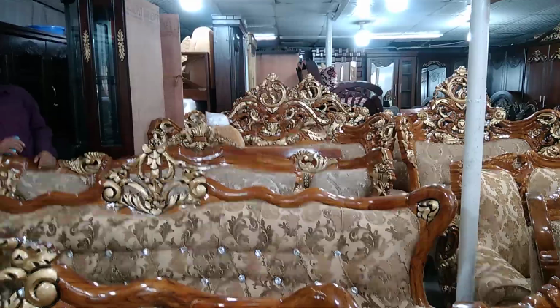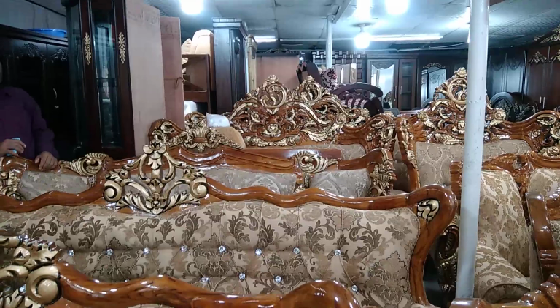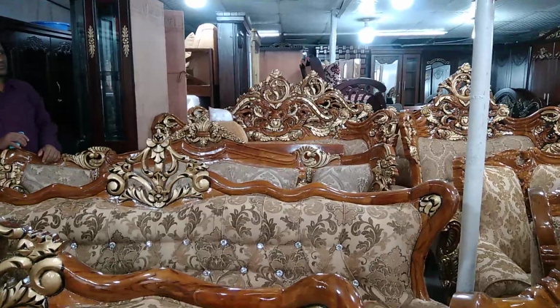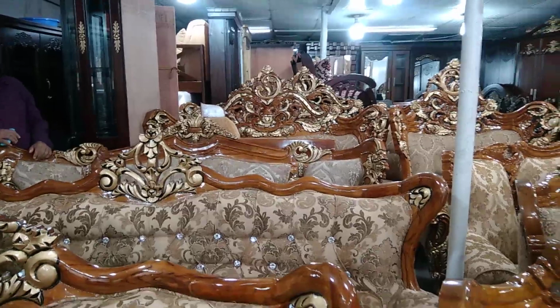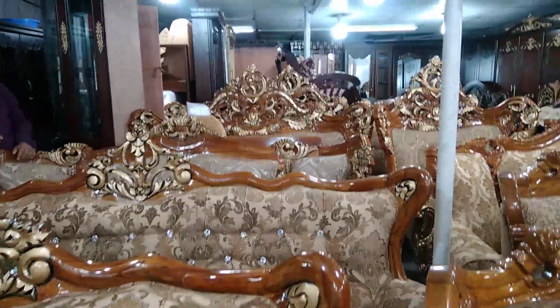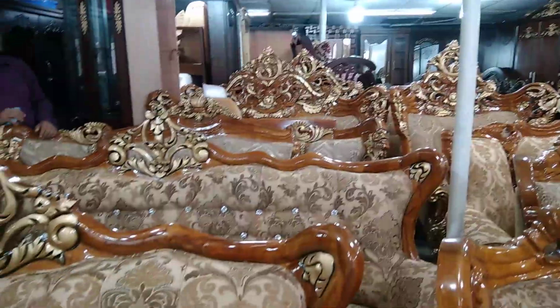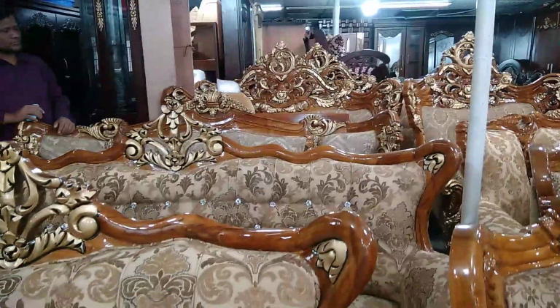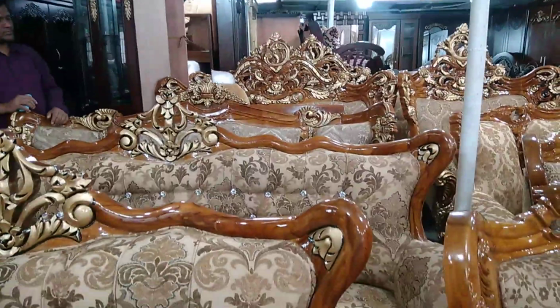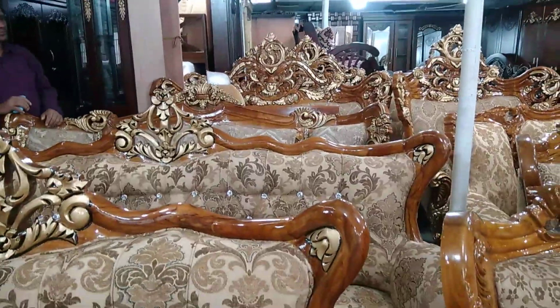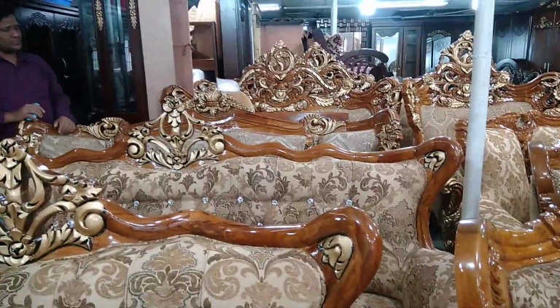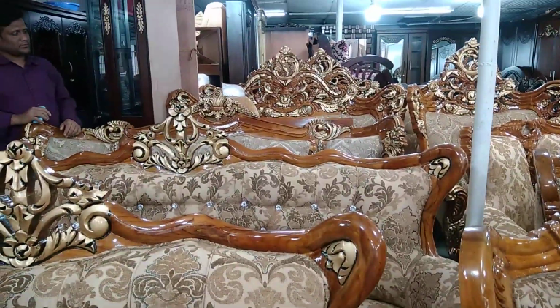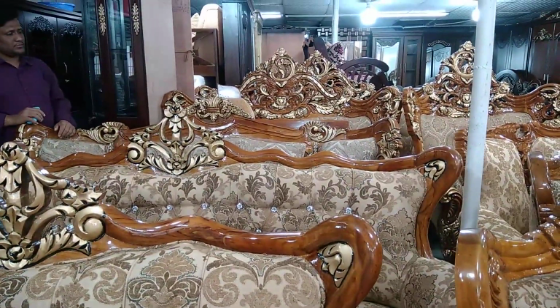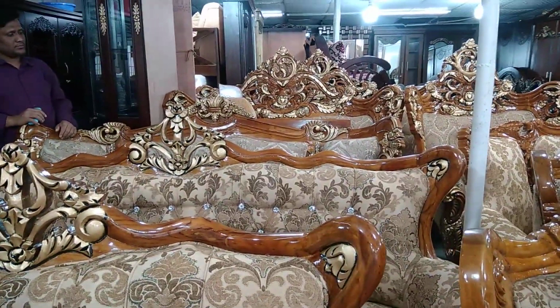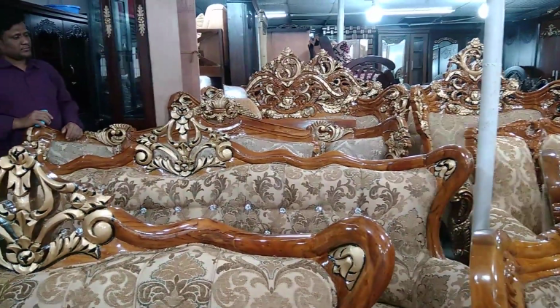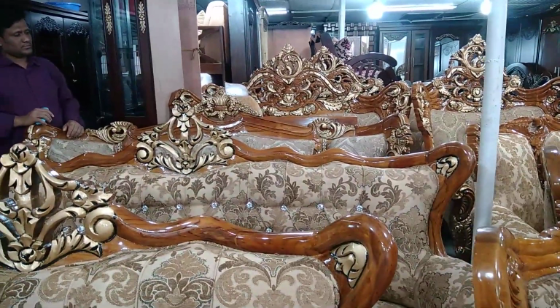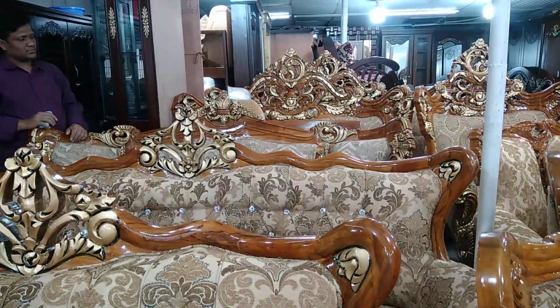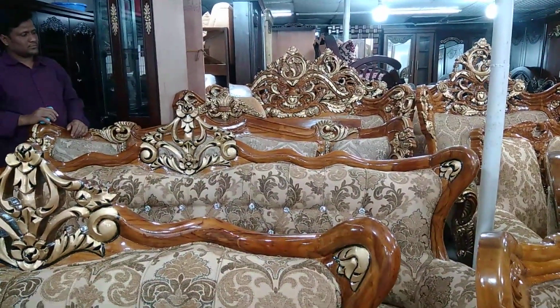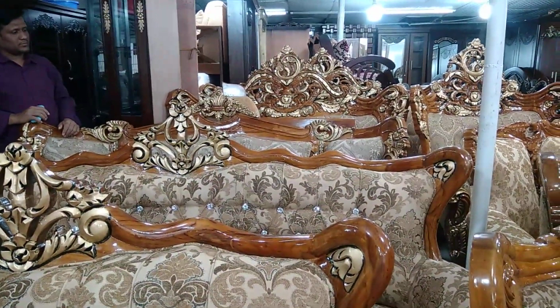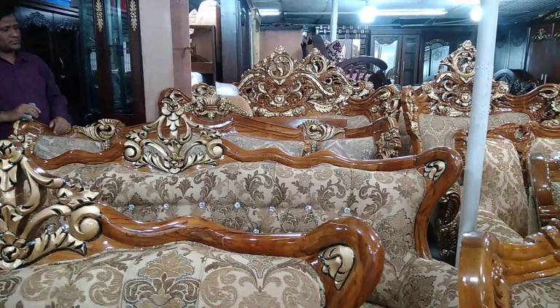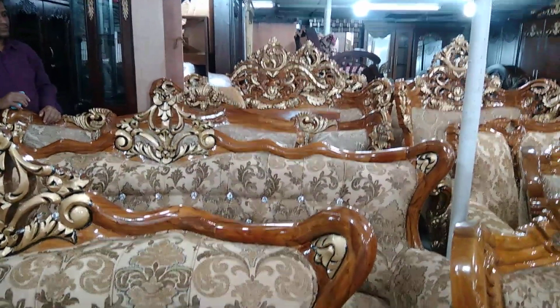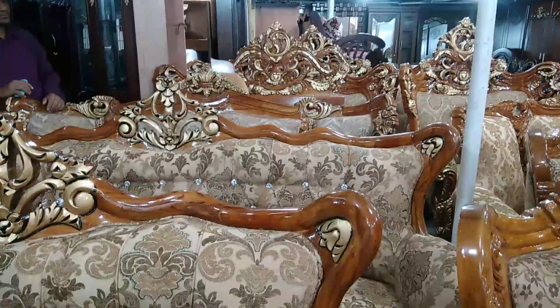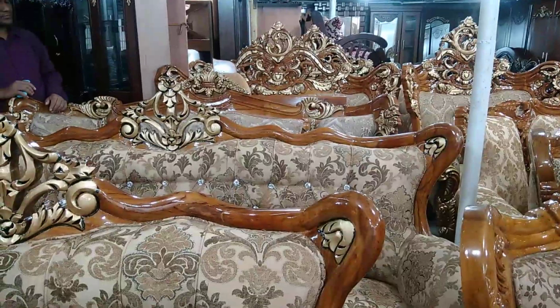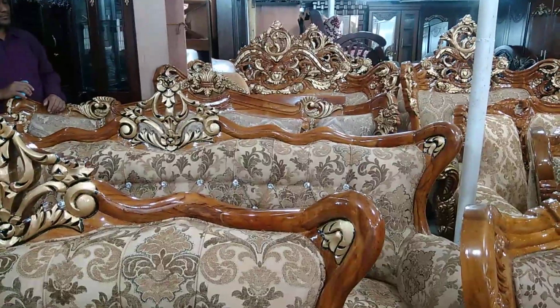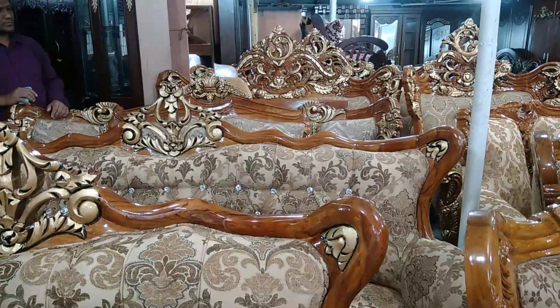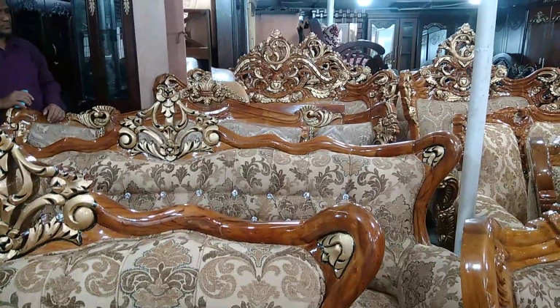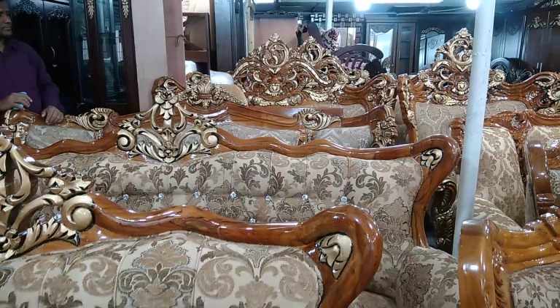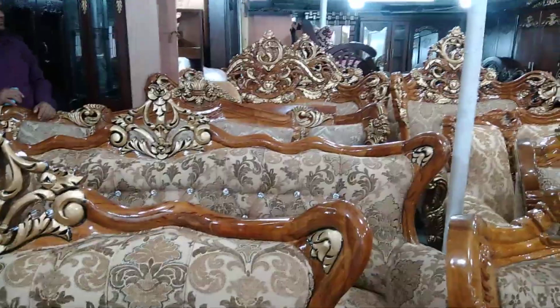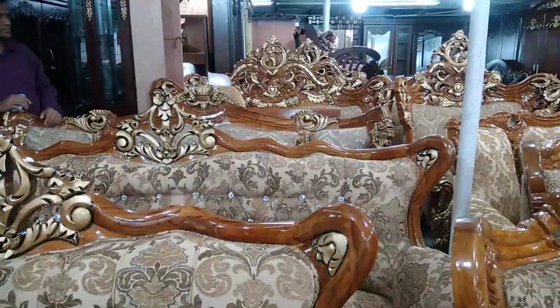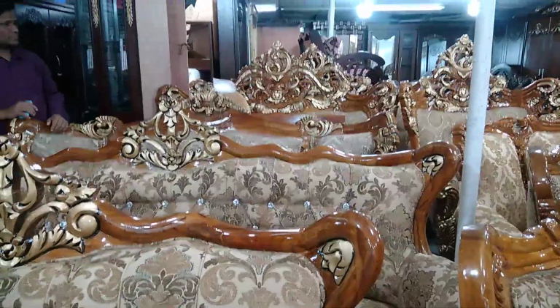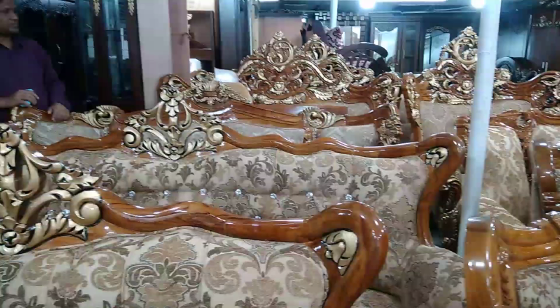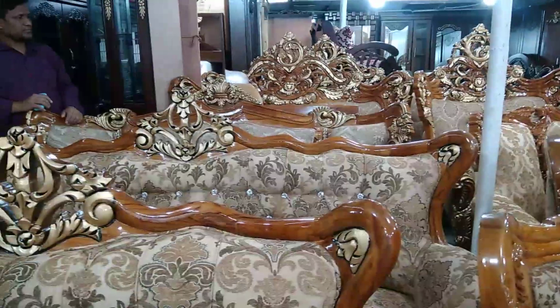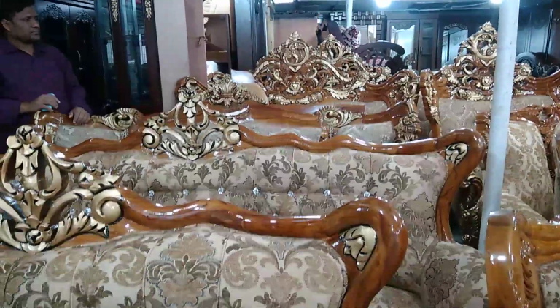Hello, welcome viewers. Welcome back to my channel. This is a sofa collection, and I will see you next time in the next video.